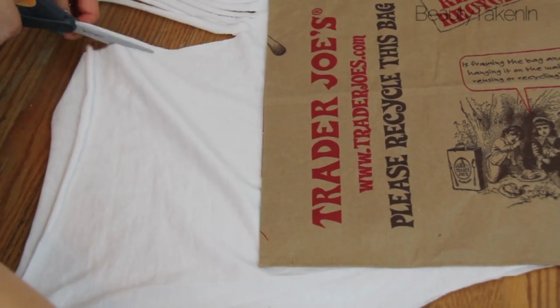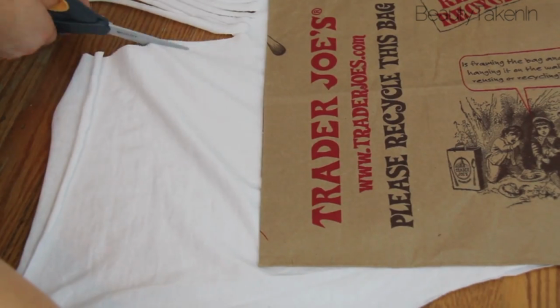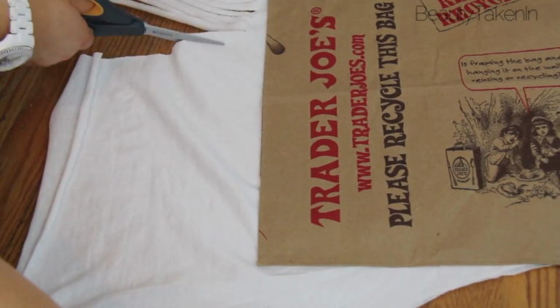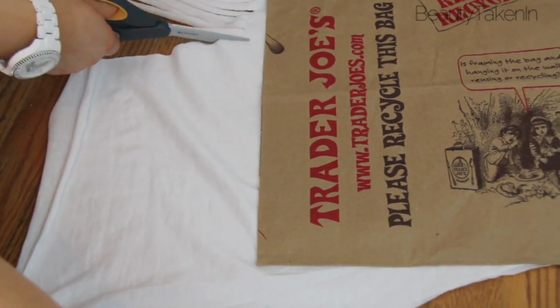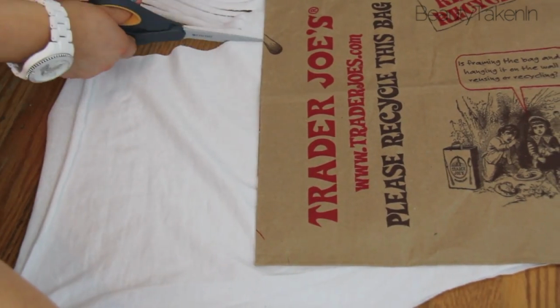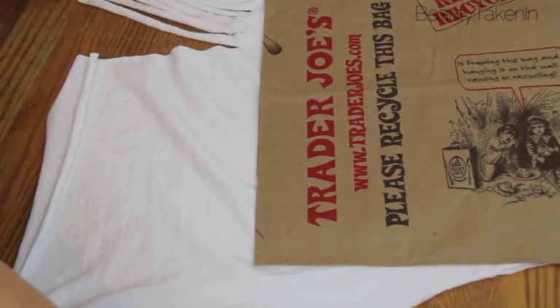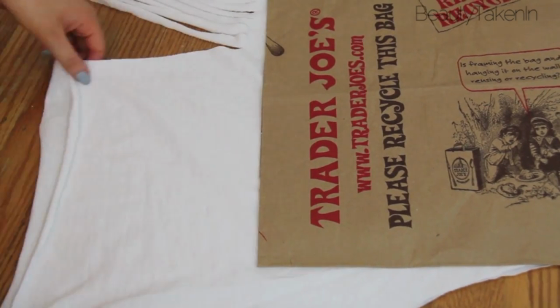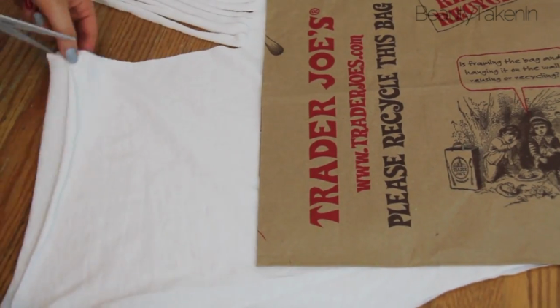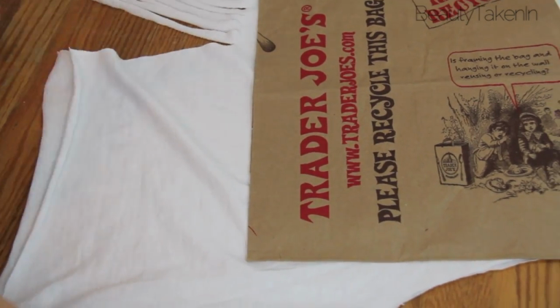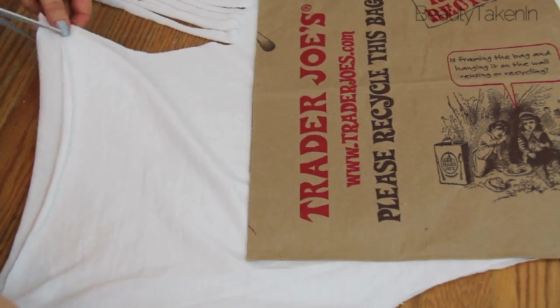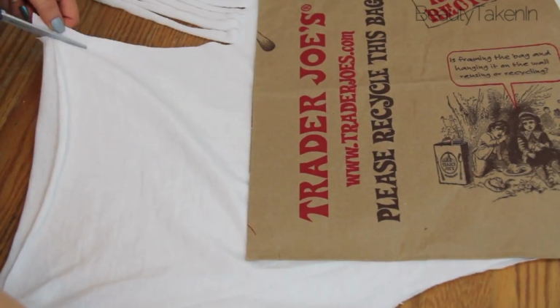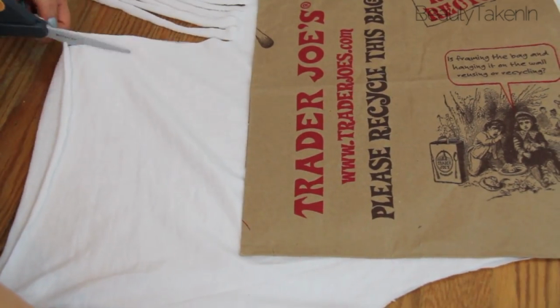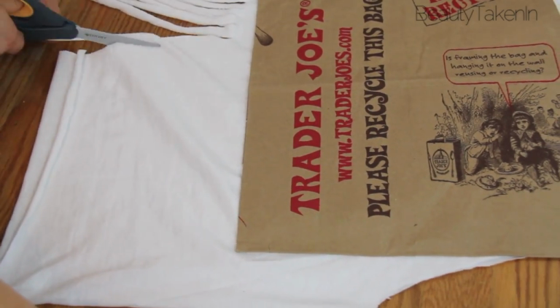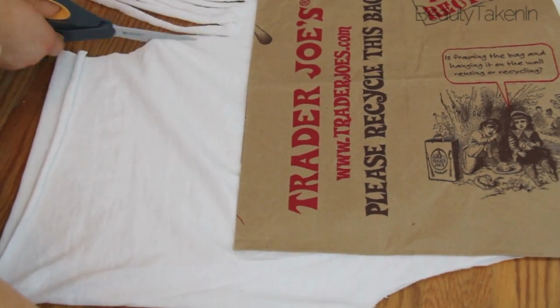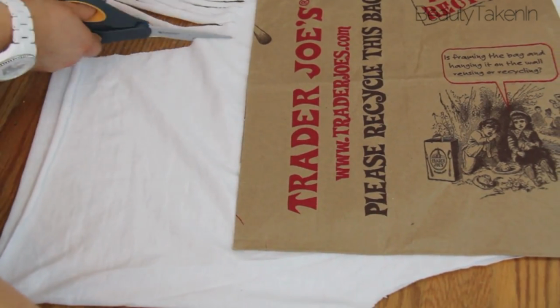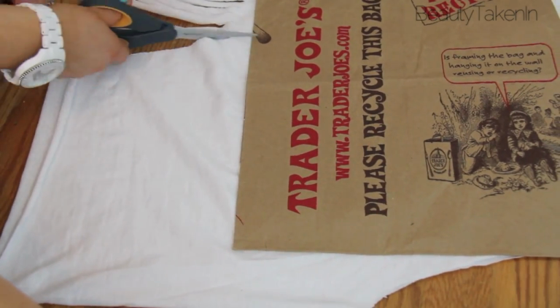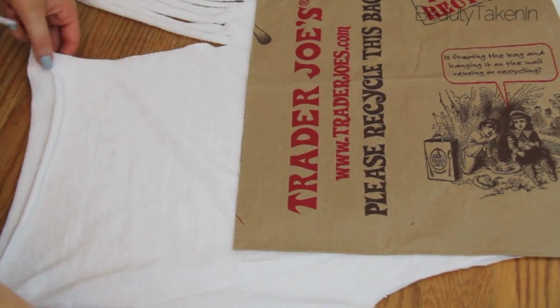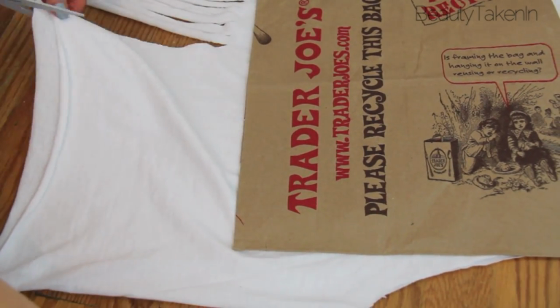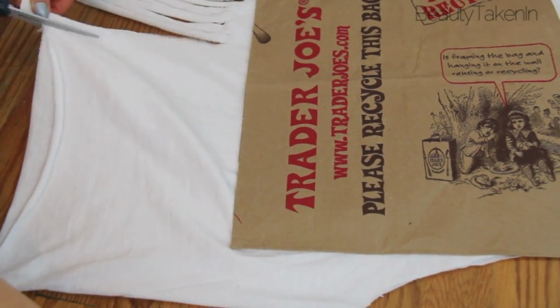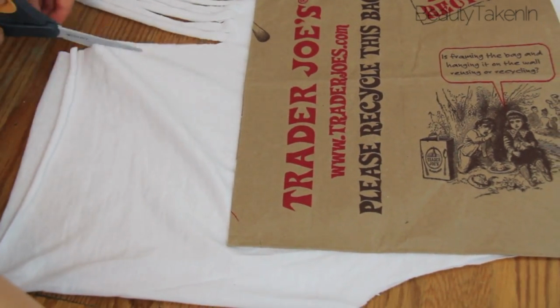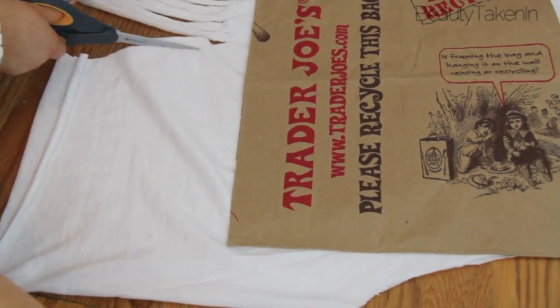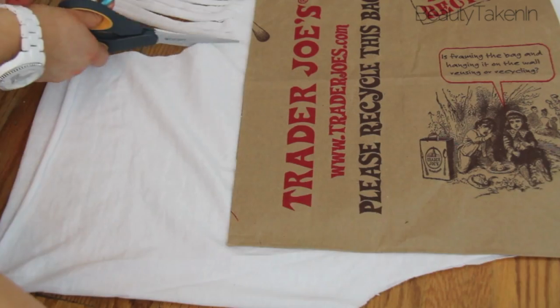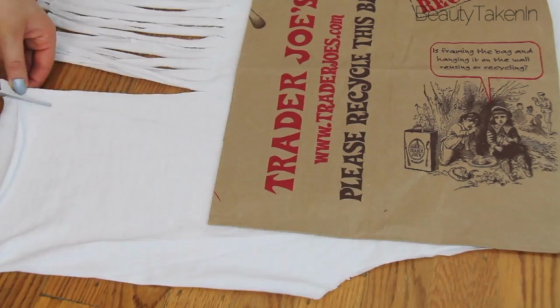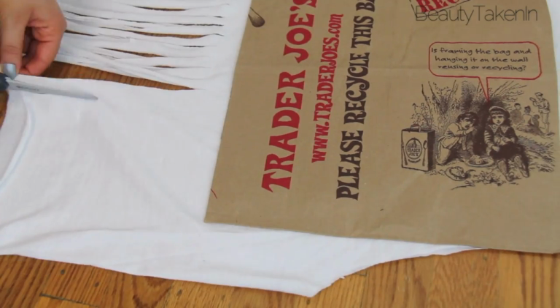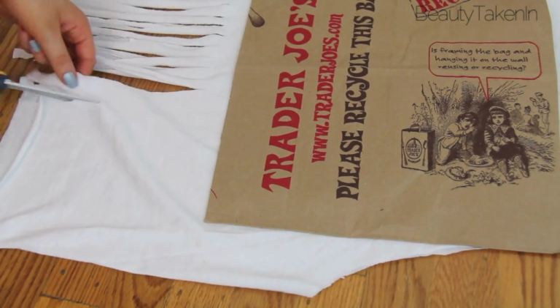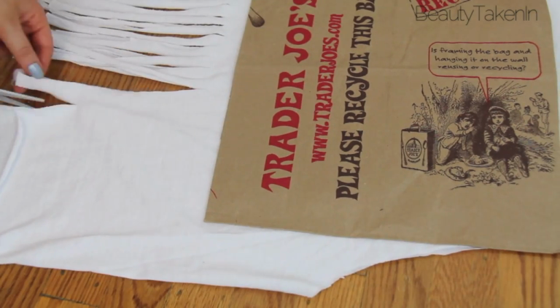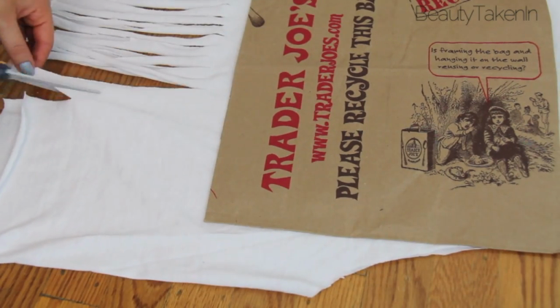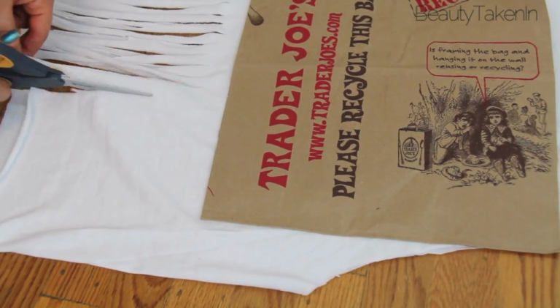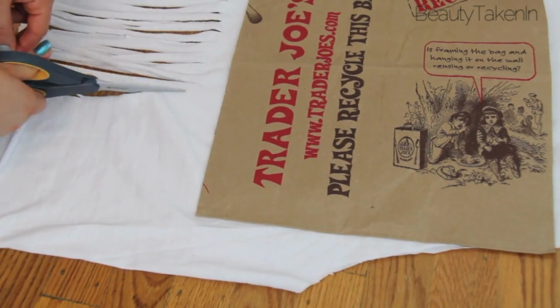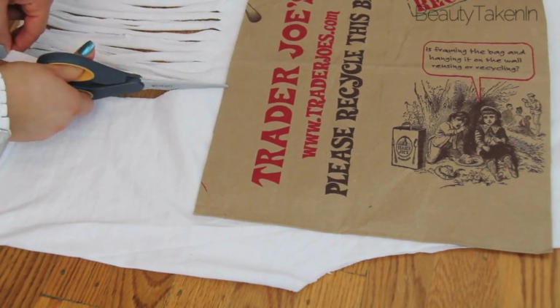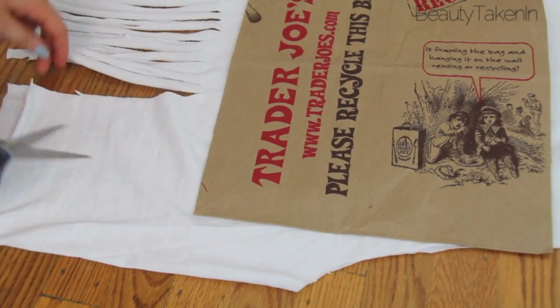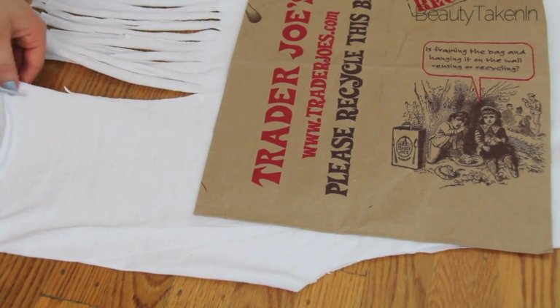For the bottom I did a fringe, and I'm cutting thin pieces all the way up to my marker, which is a grocery bag.